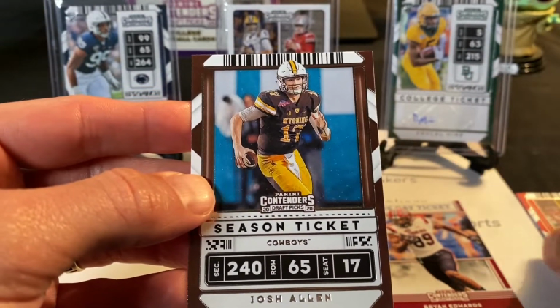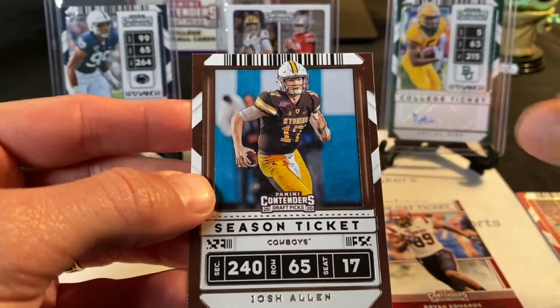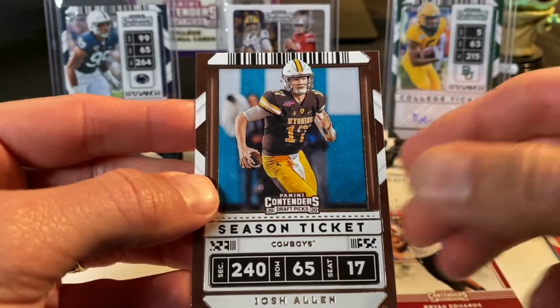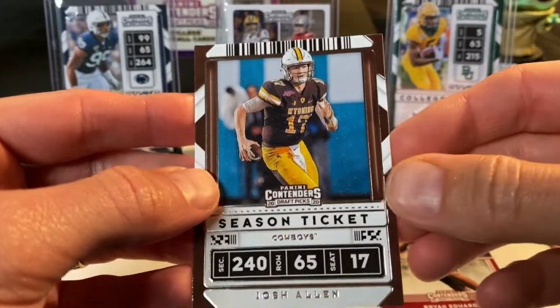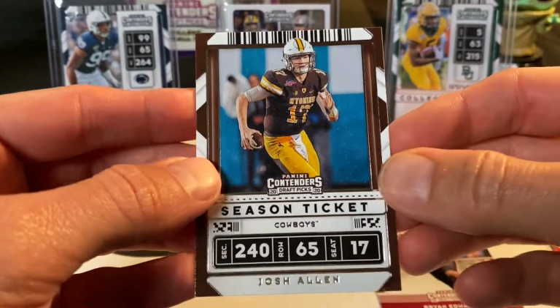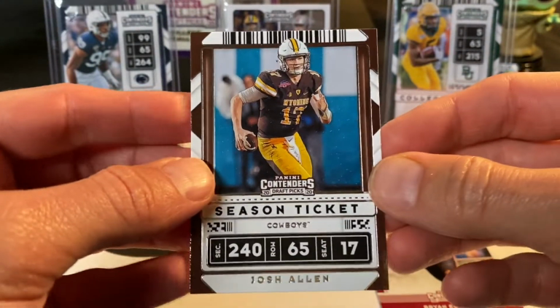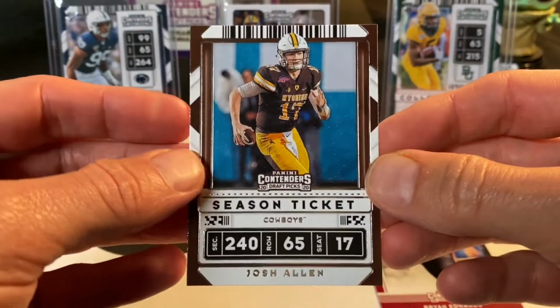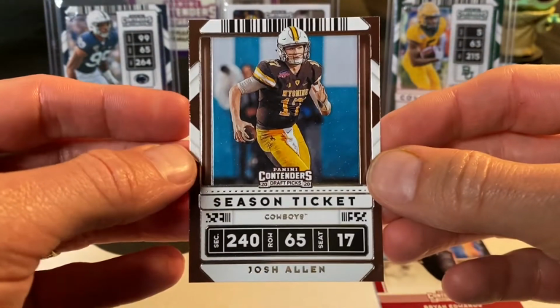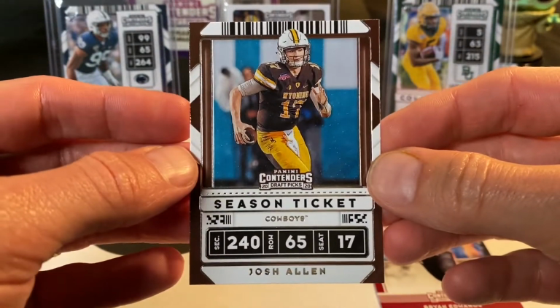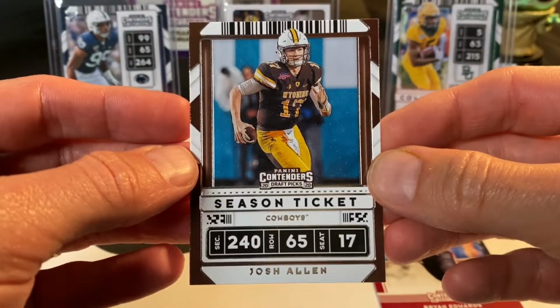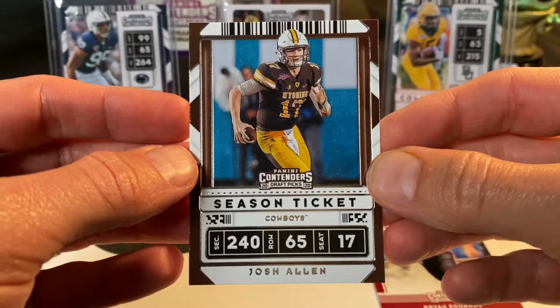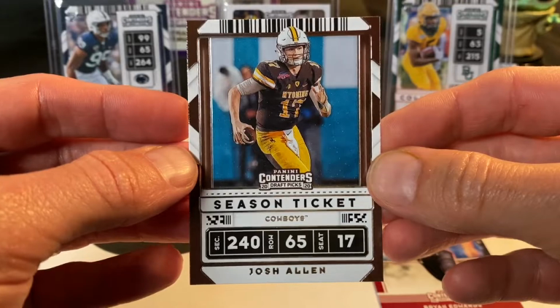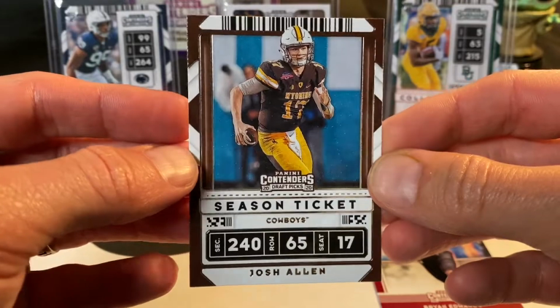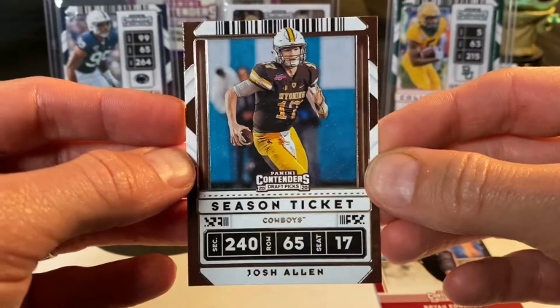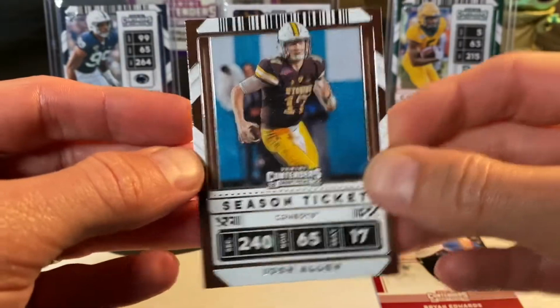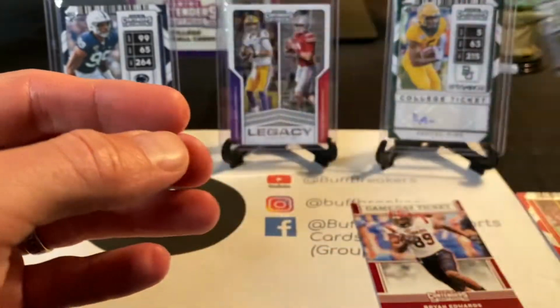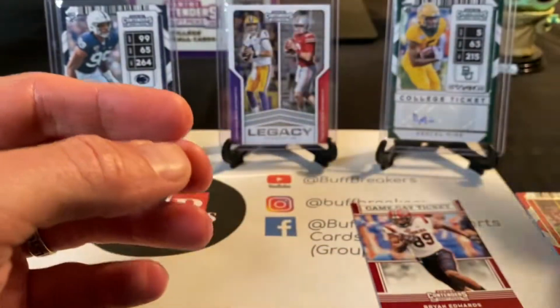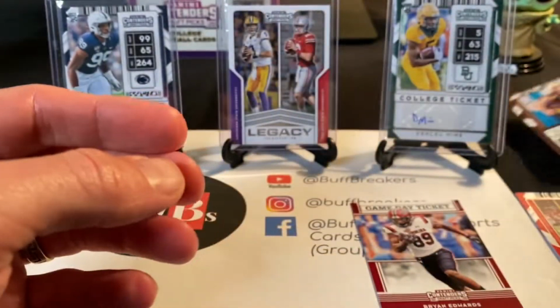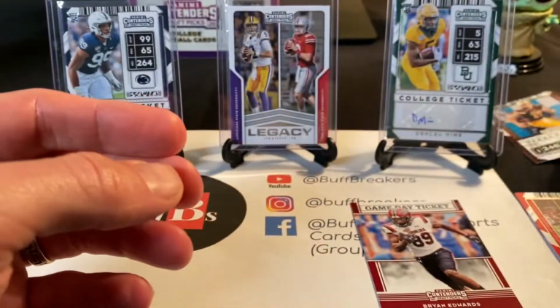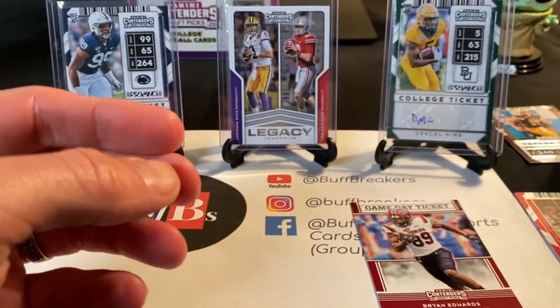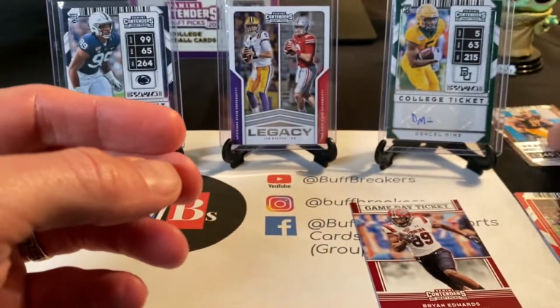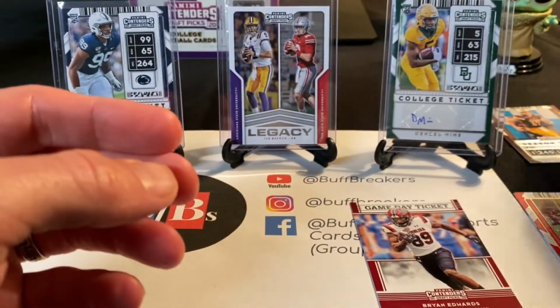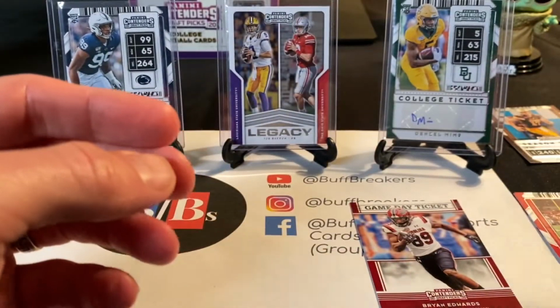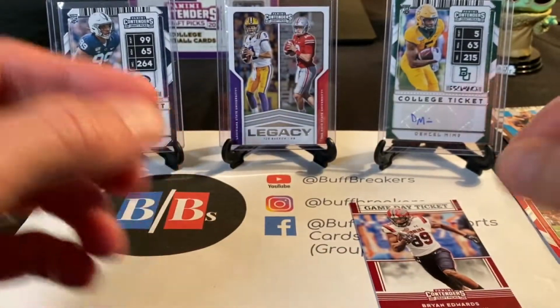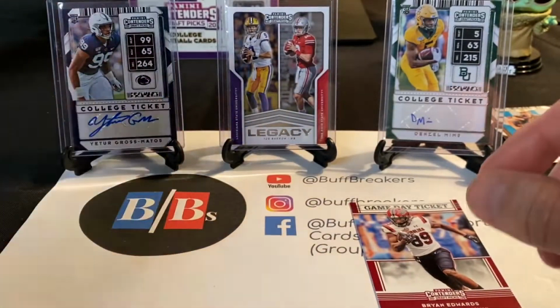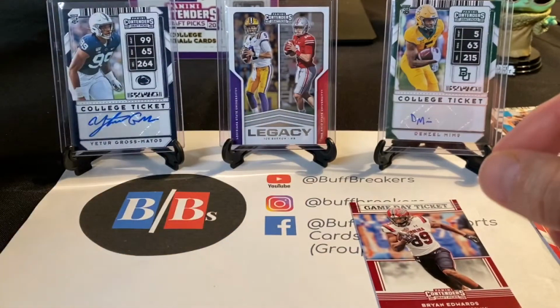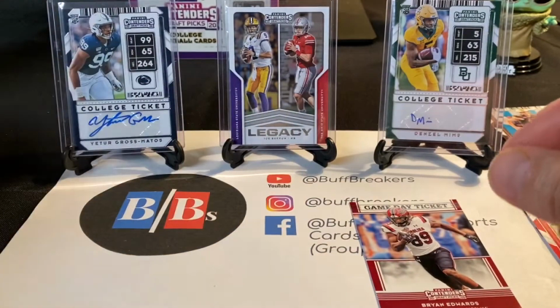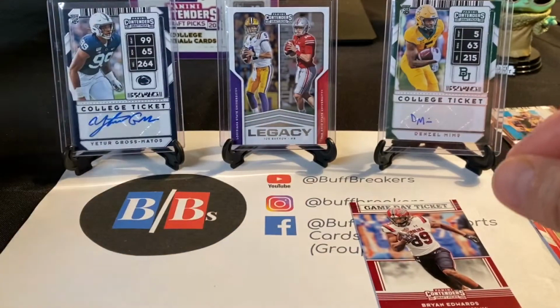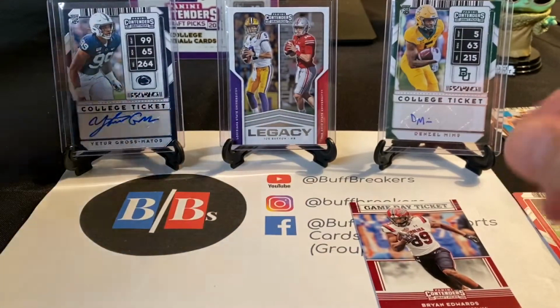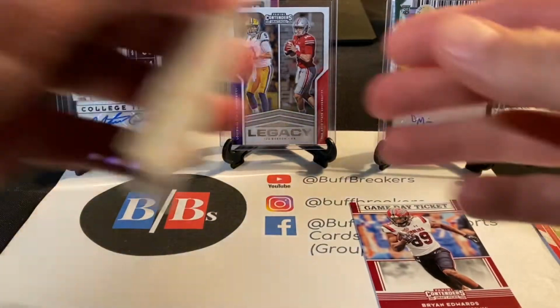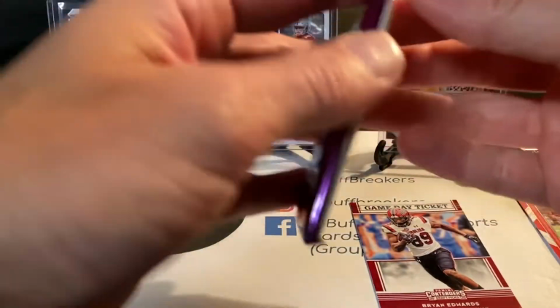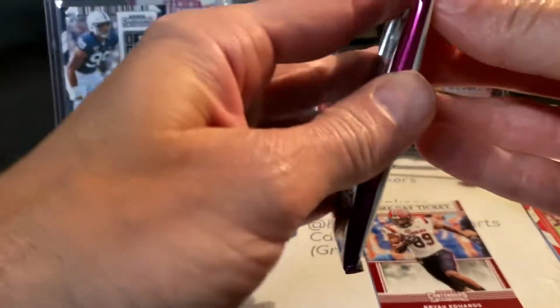As a Bills fan, getting Josh Allen in his Wyoming uniform is pretty cool.